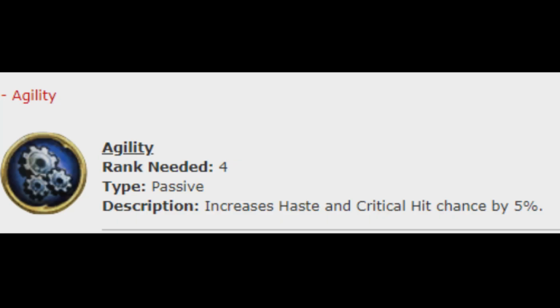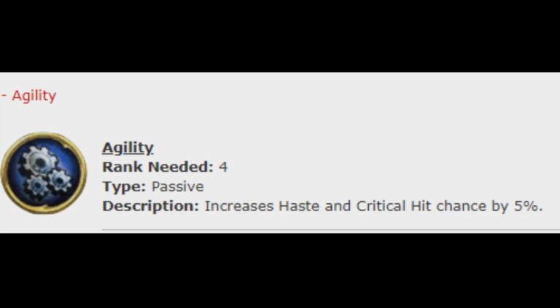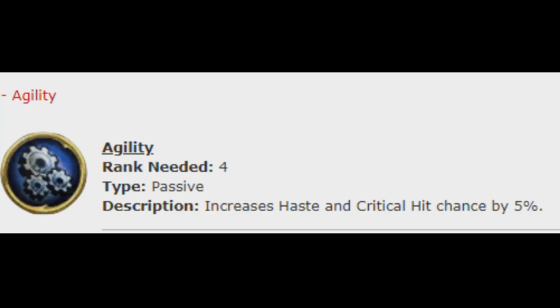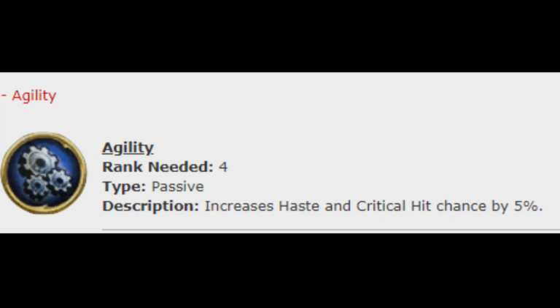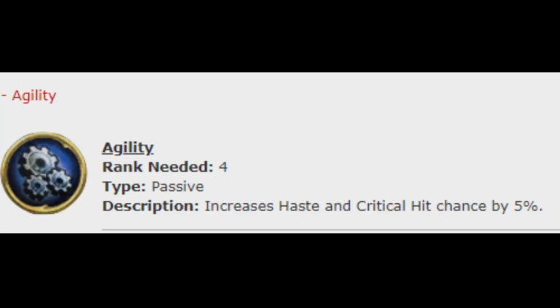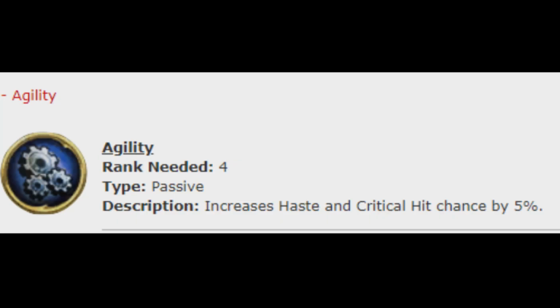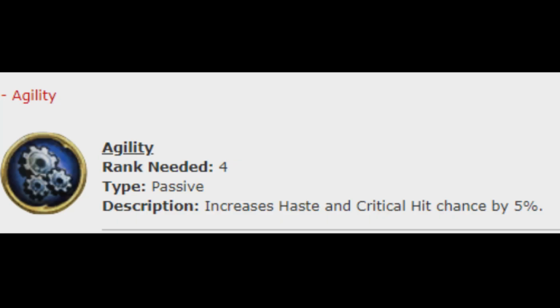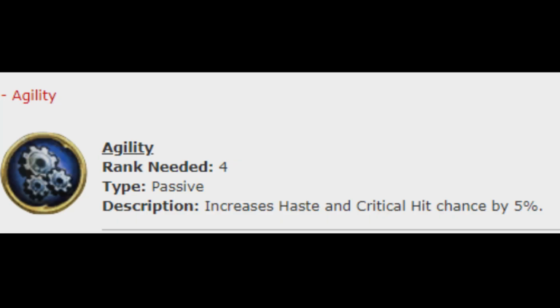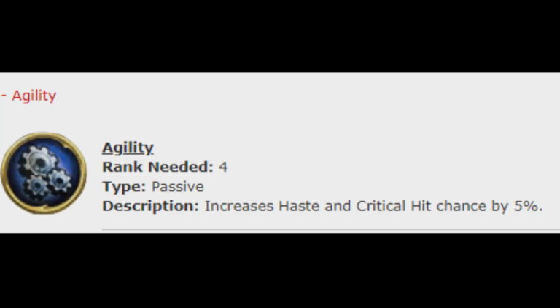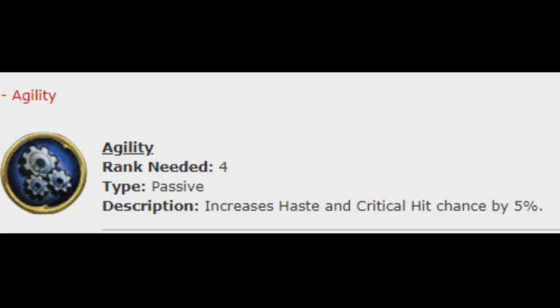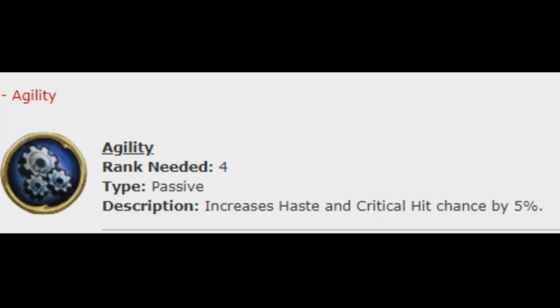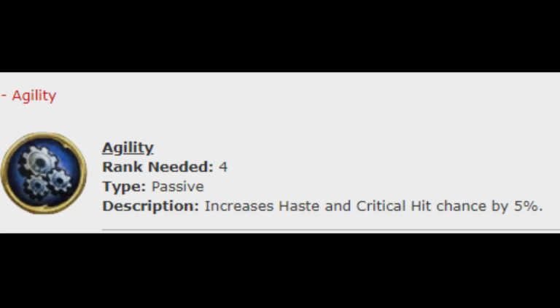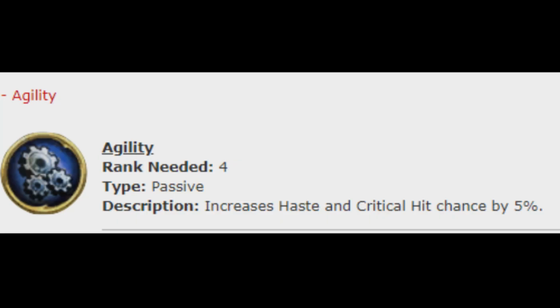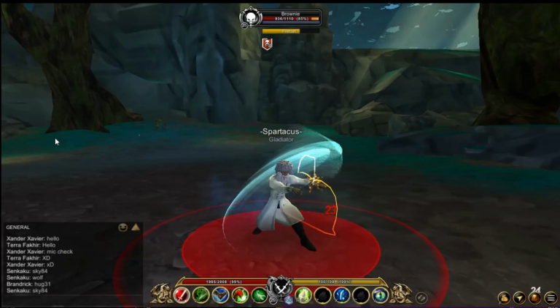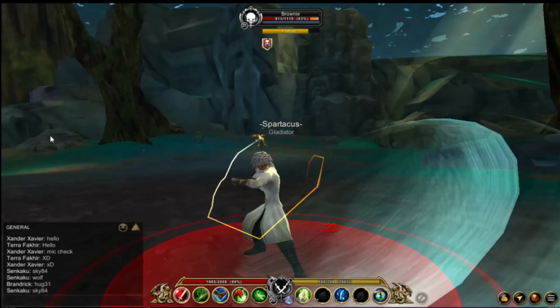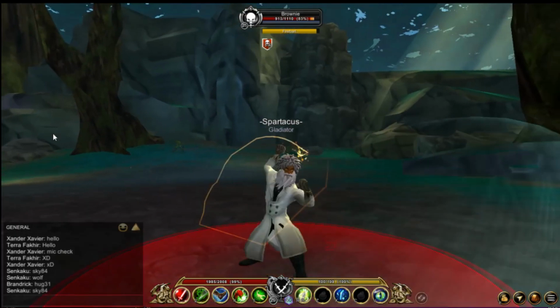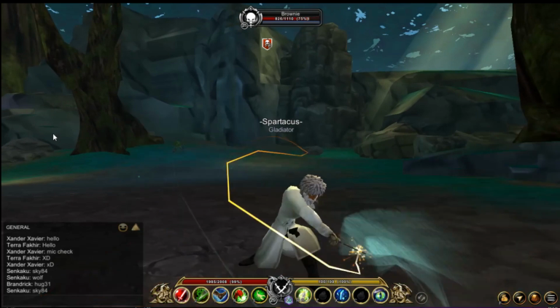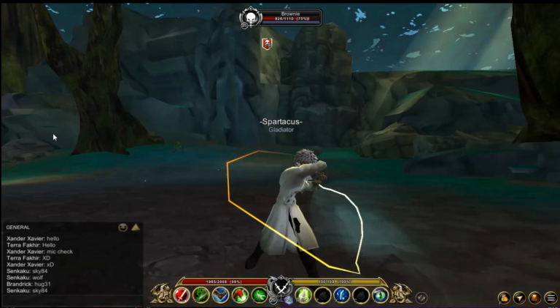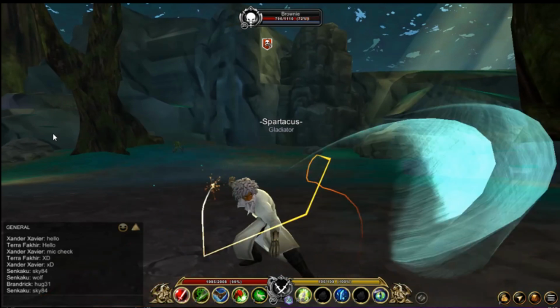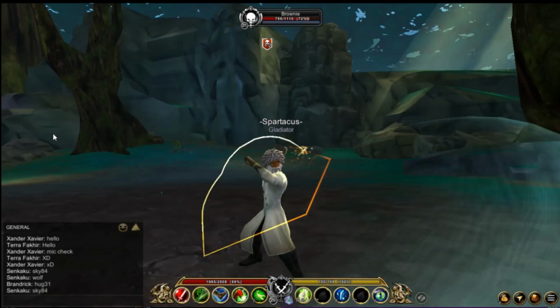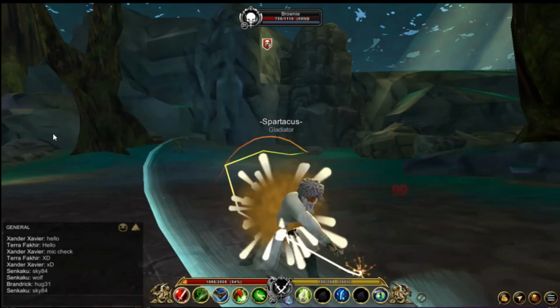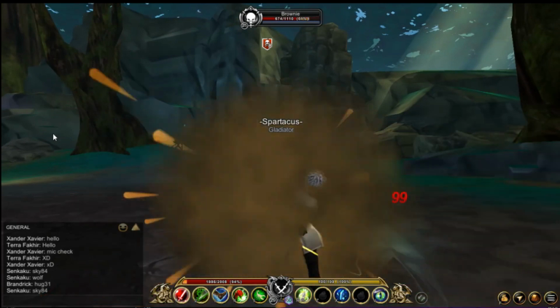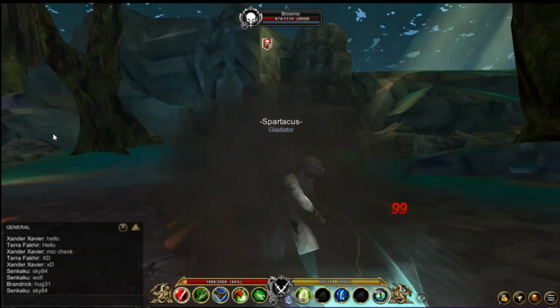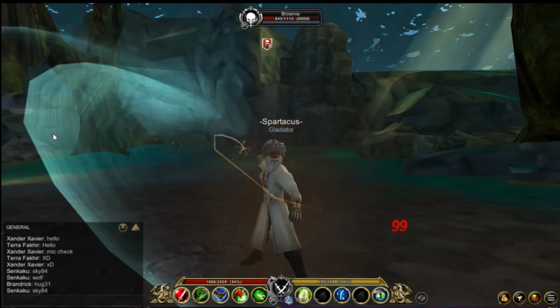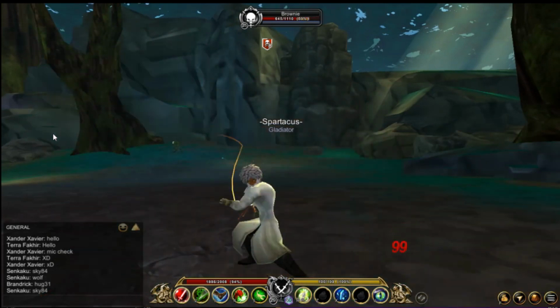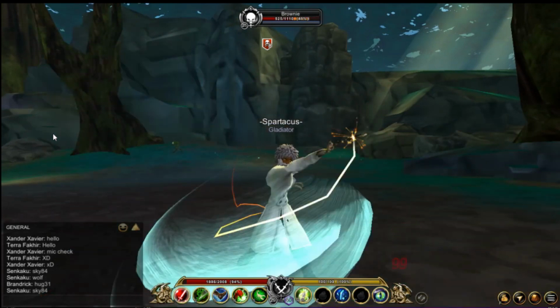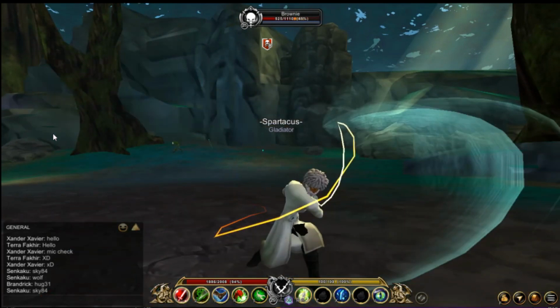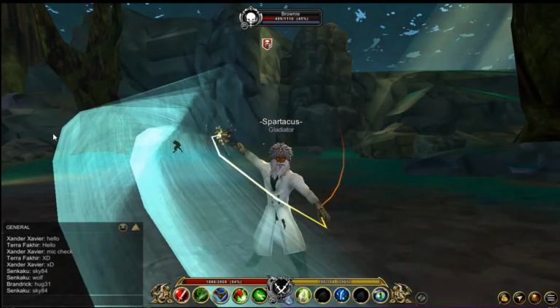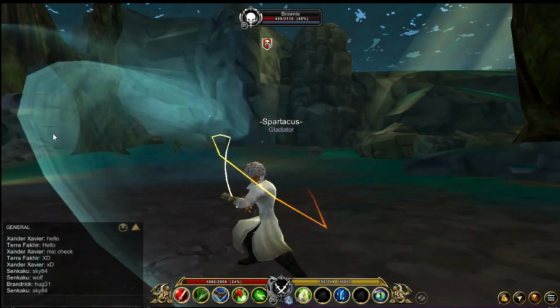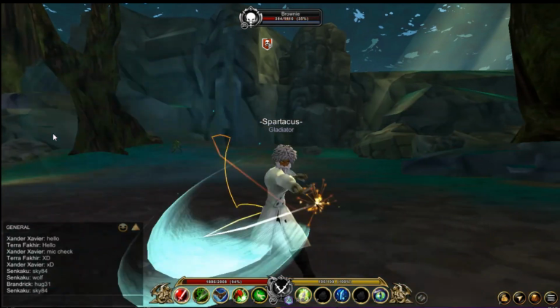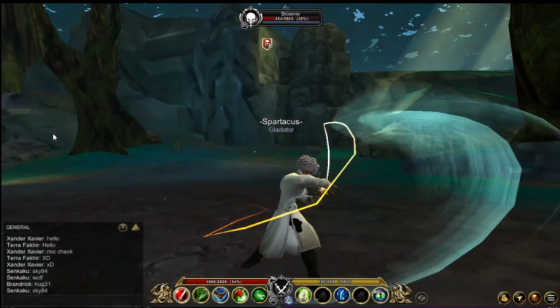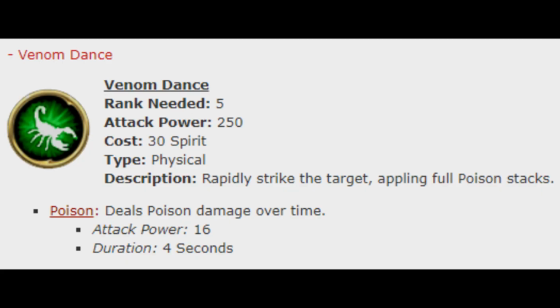Now for the passive, called Agility: rank needed is 4. It increases haste and critical hit chance by 5%.